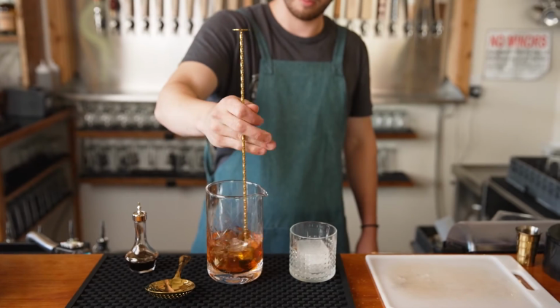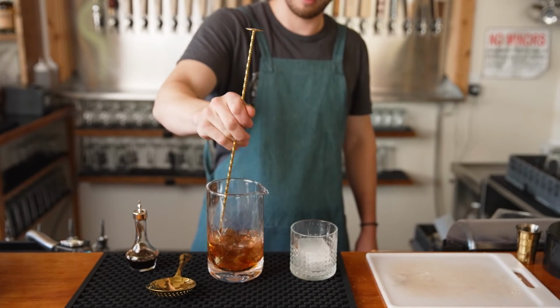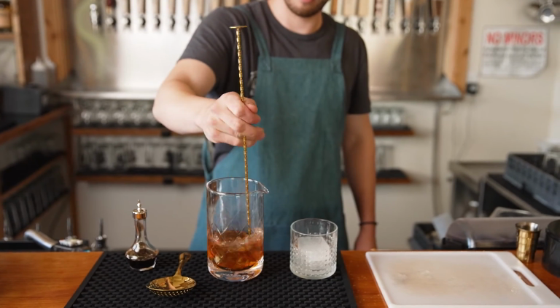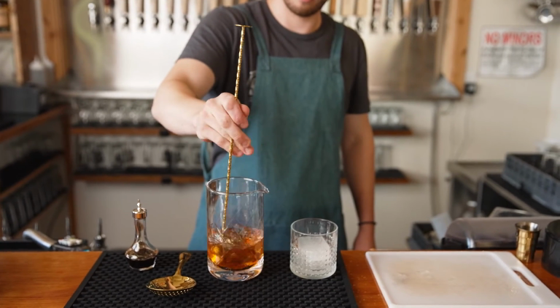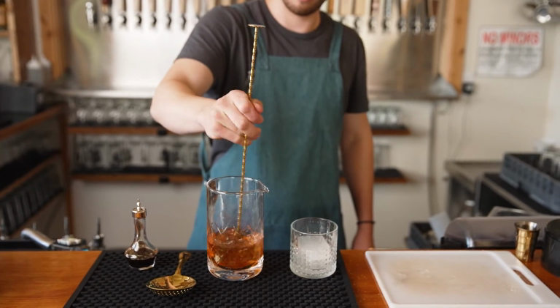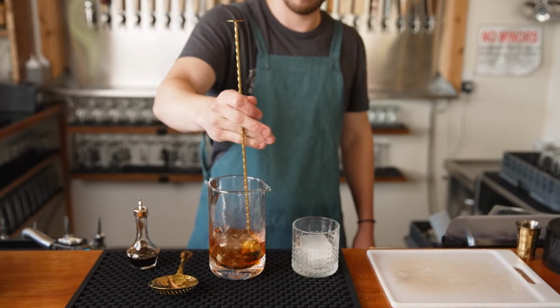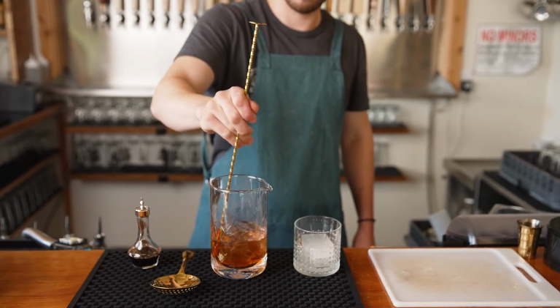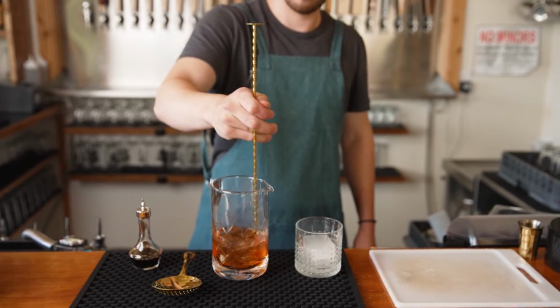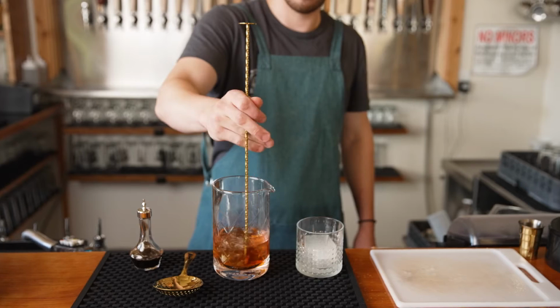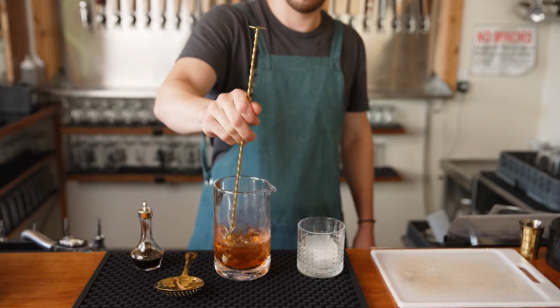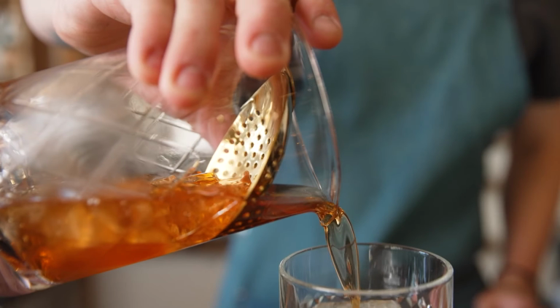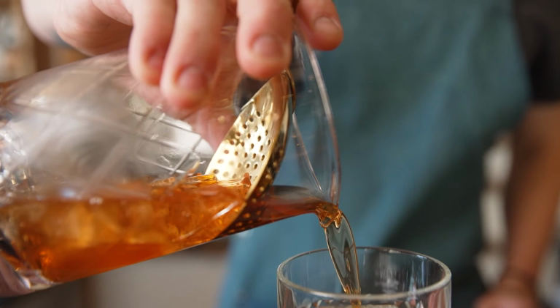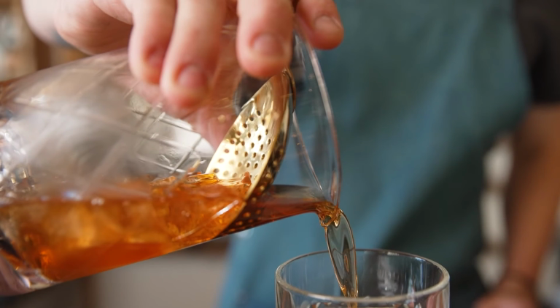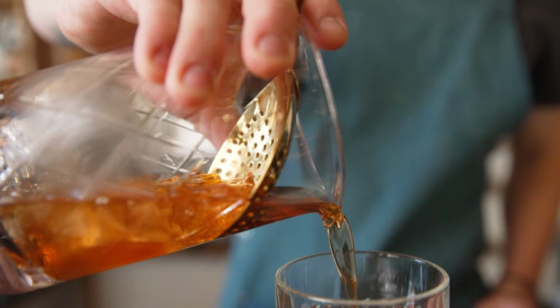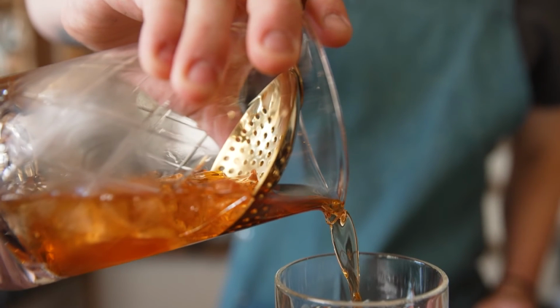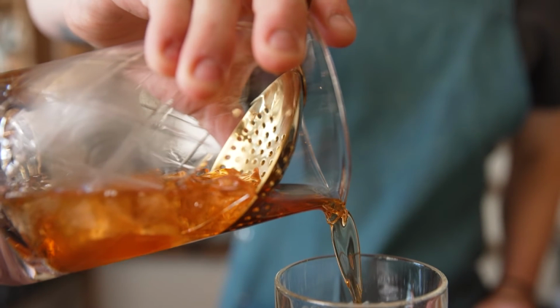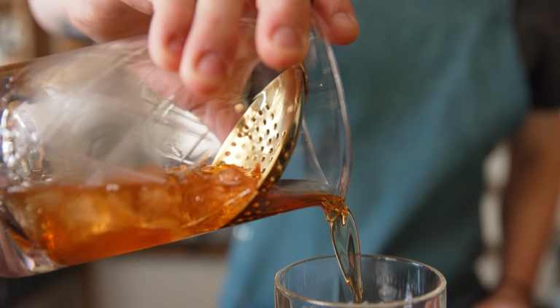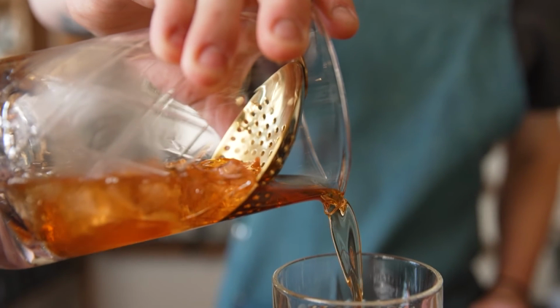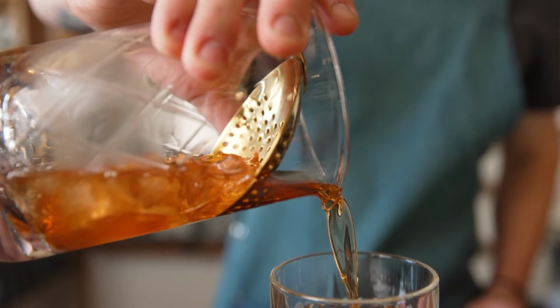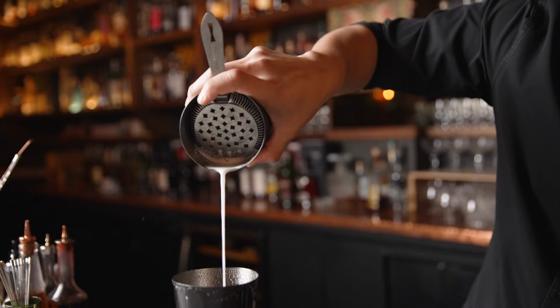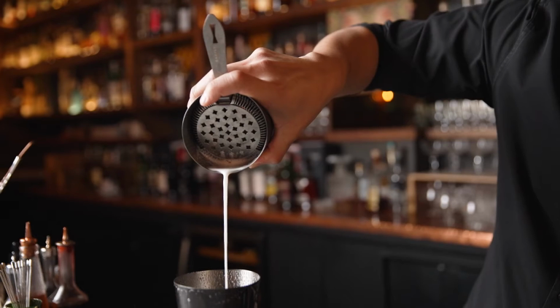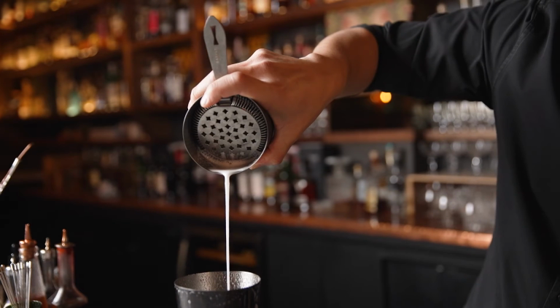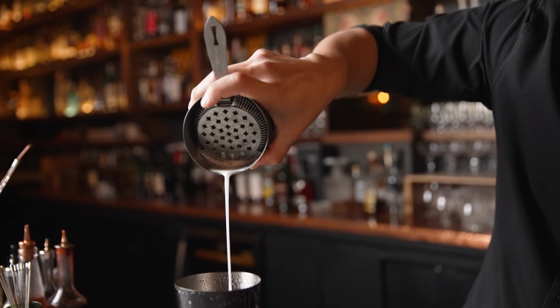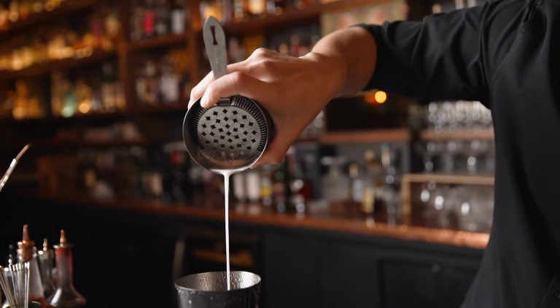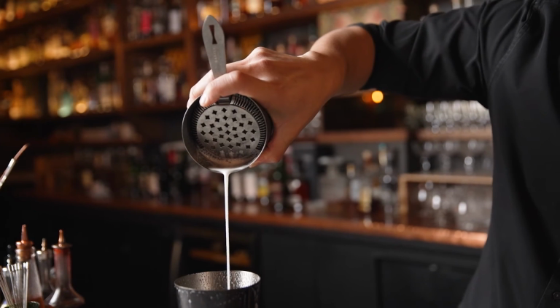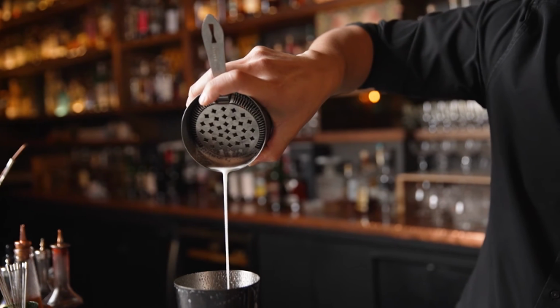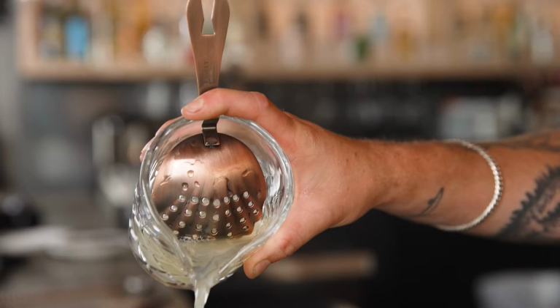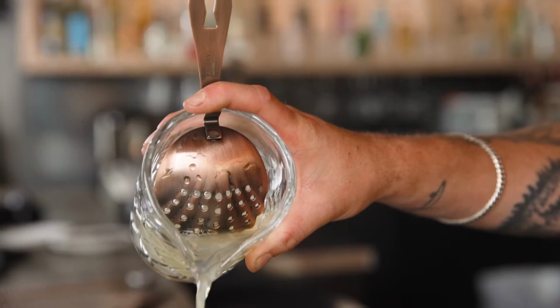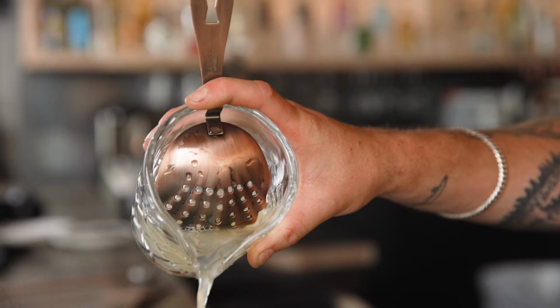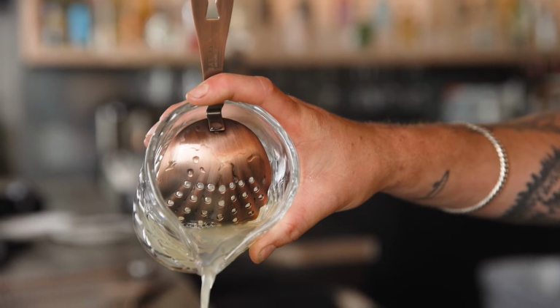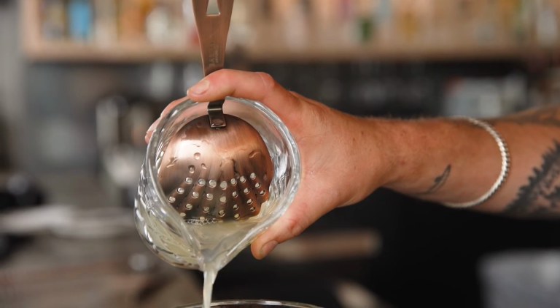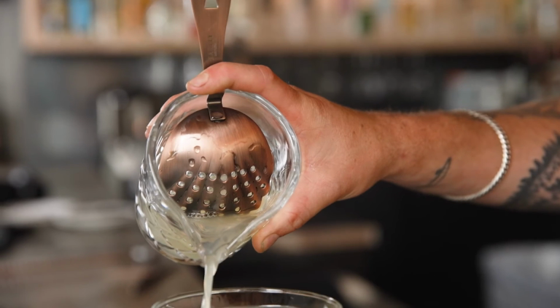Offered in 17 or 24 ounce sizes. All the tins and glasses can be used with standard size julep and spring strainers.